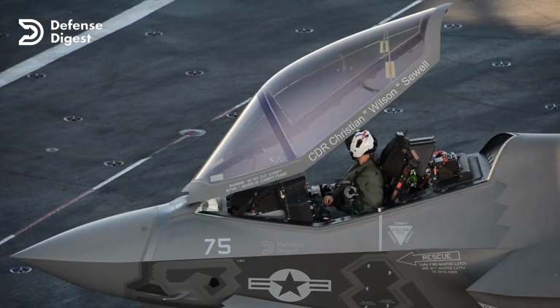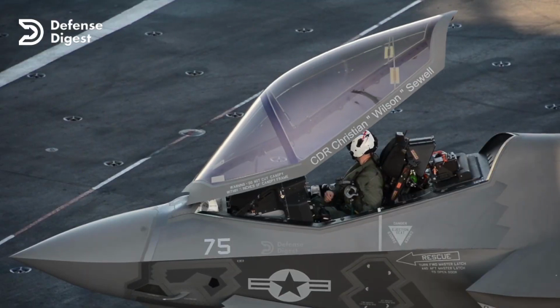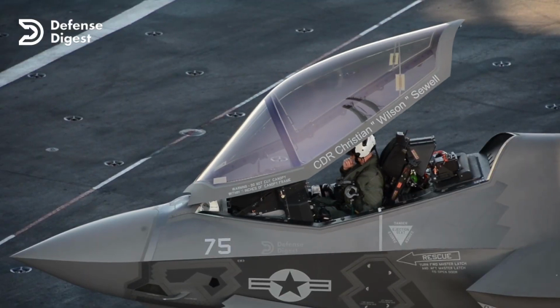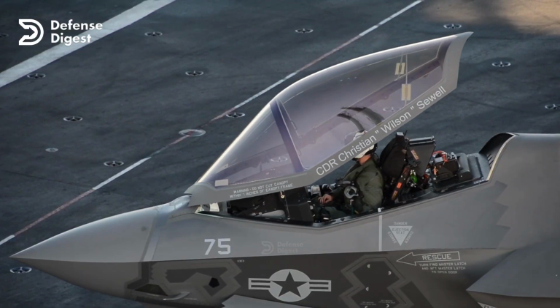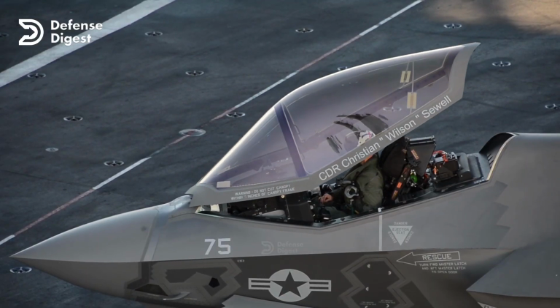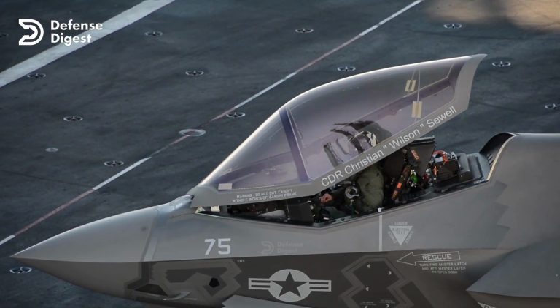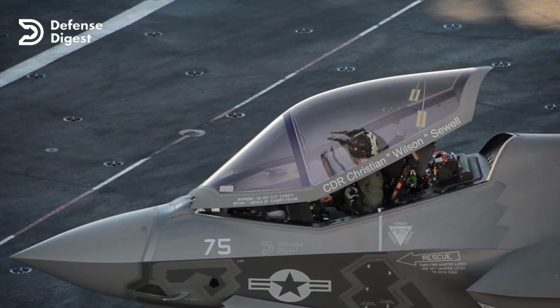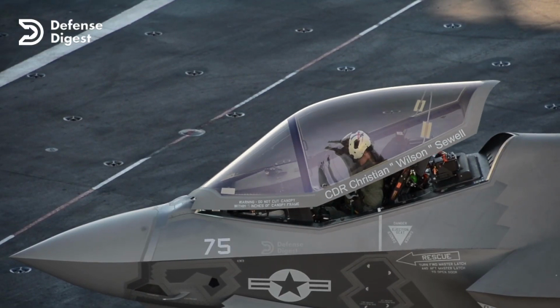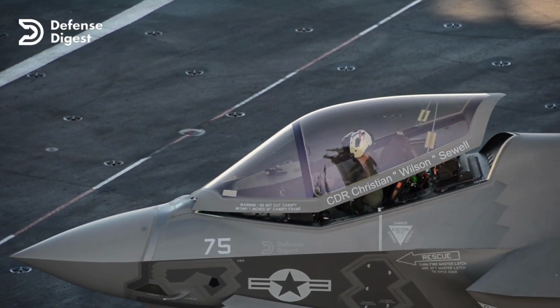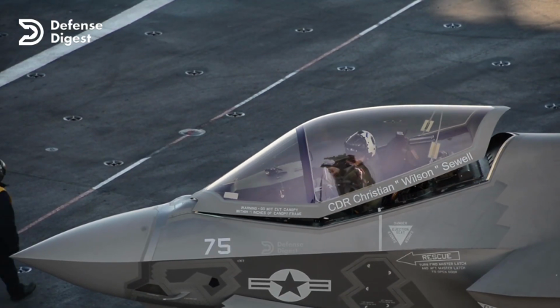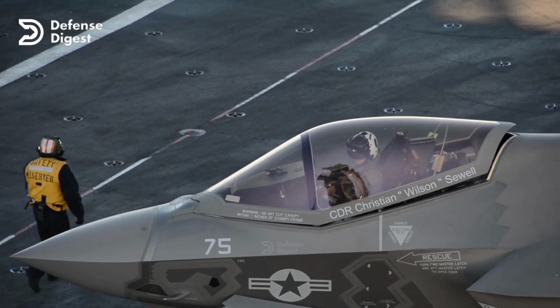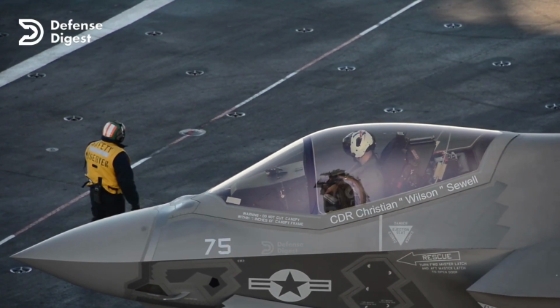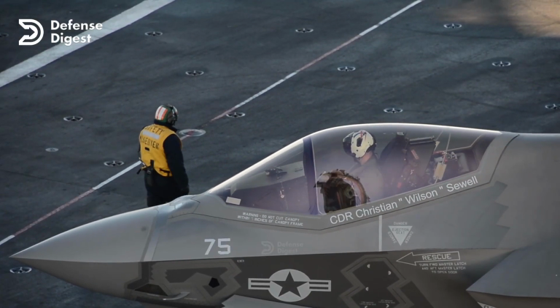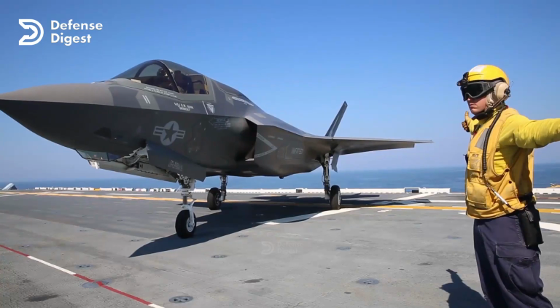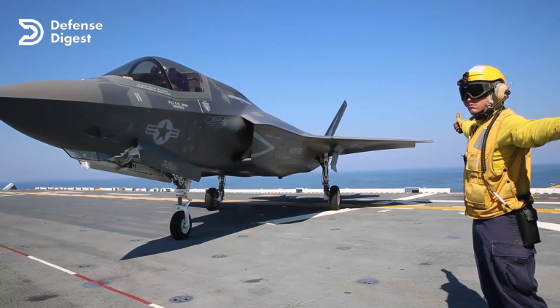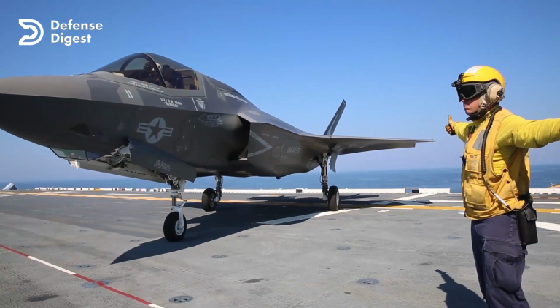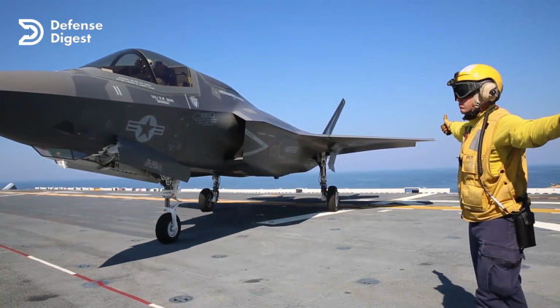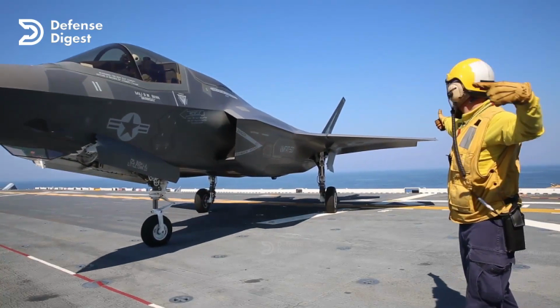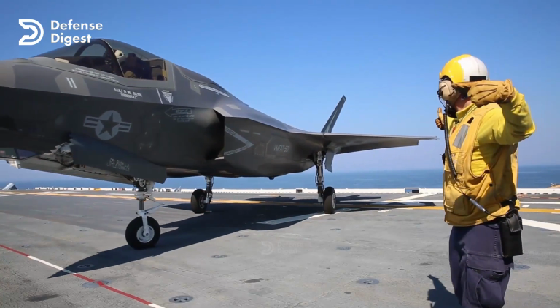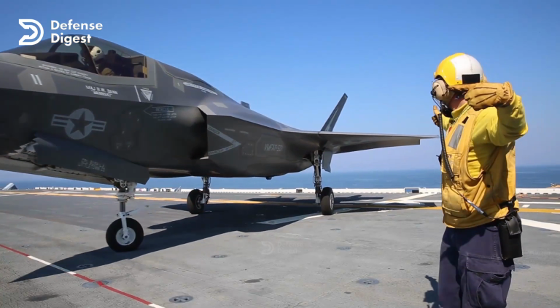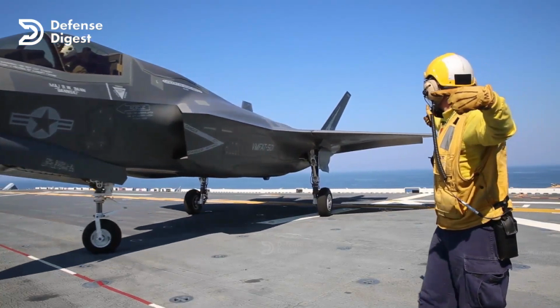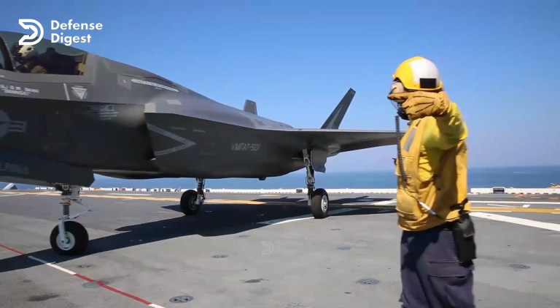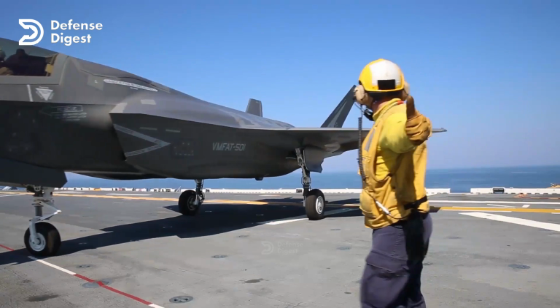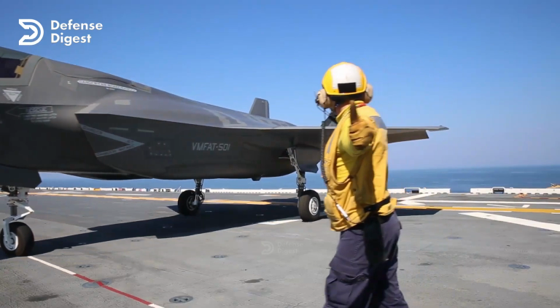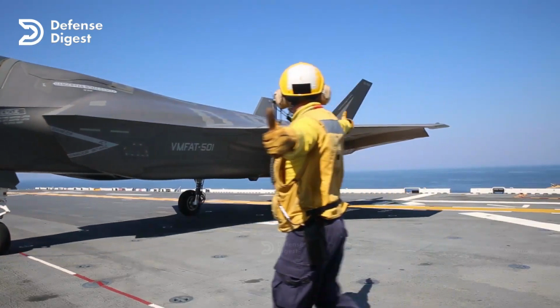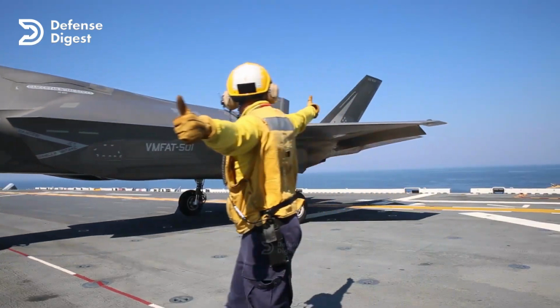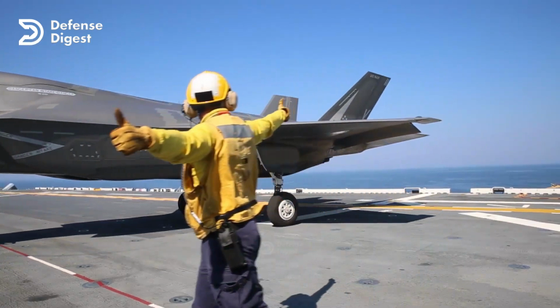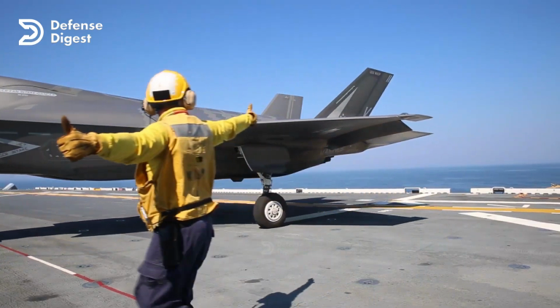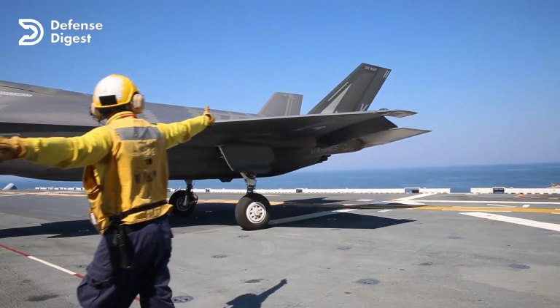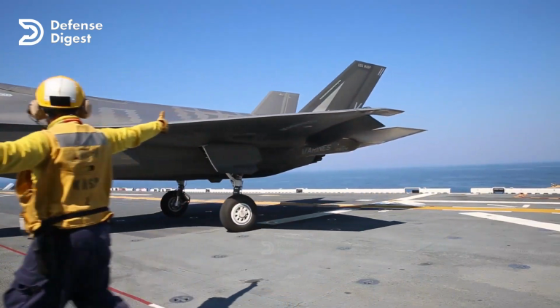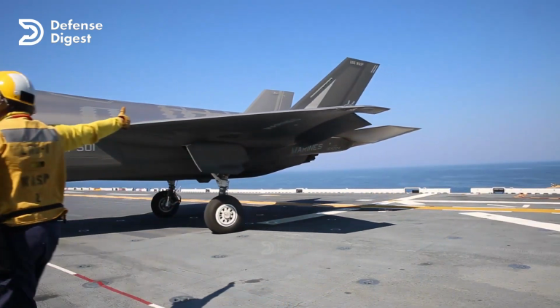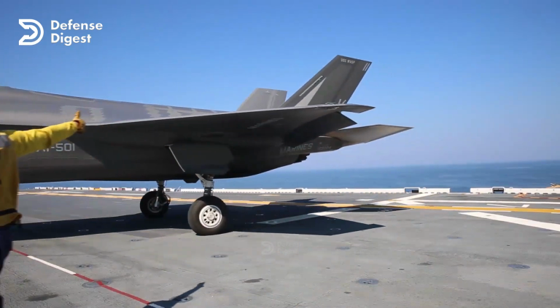It has a single engine, a single-seat cockpit, and a low-observable design that reduces its radar cross-section and infrared signature.